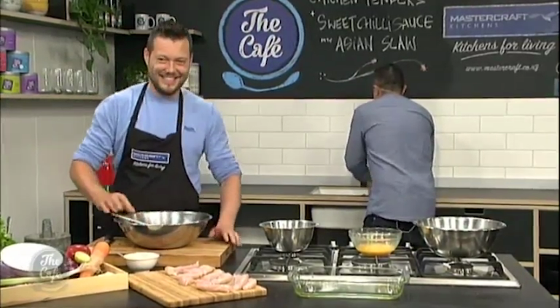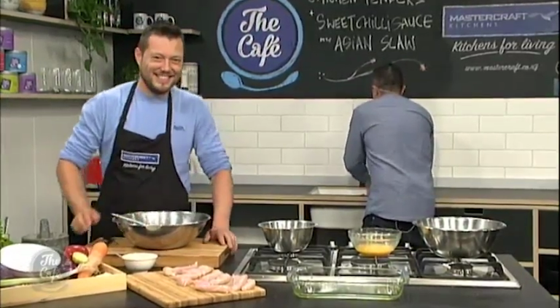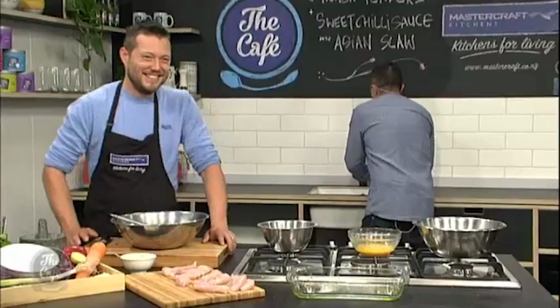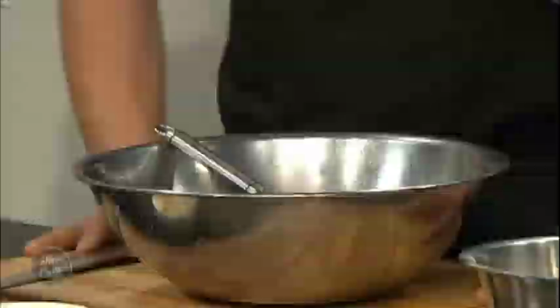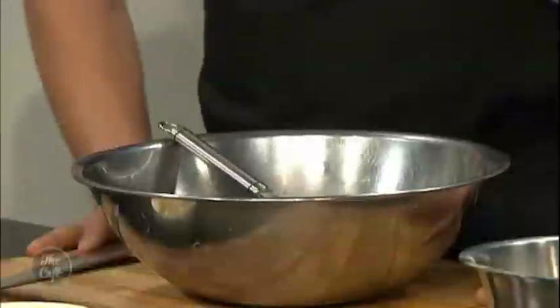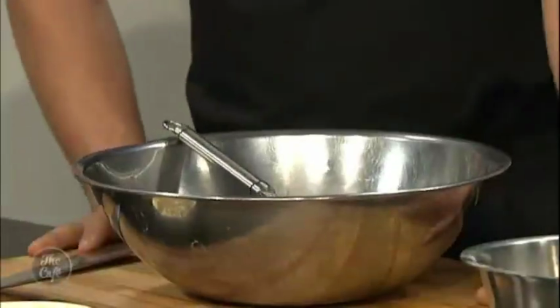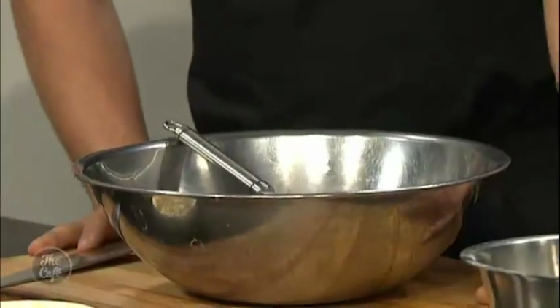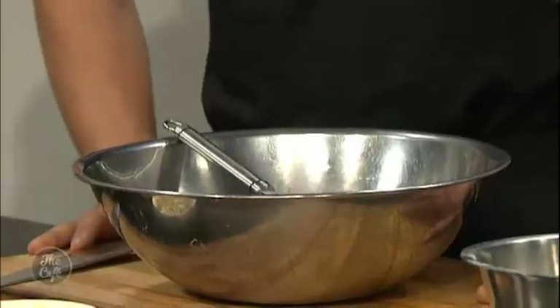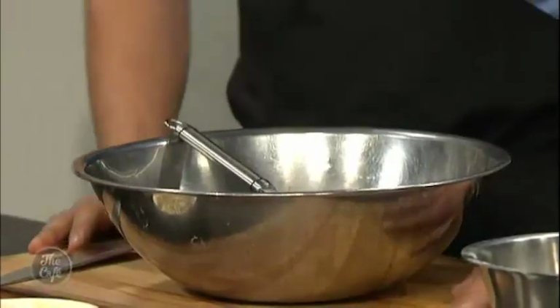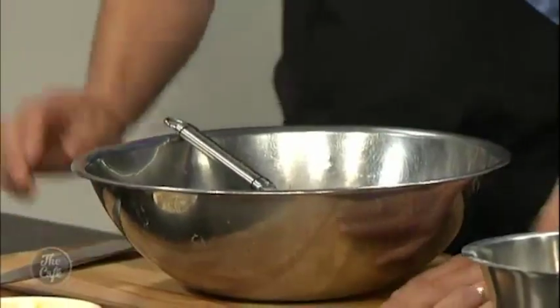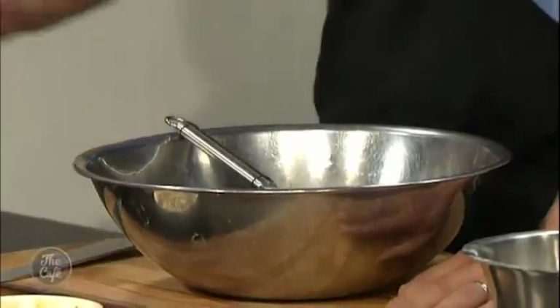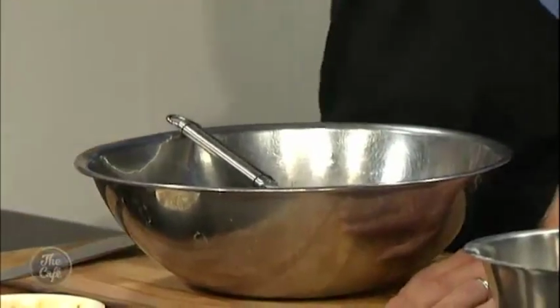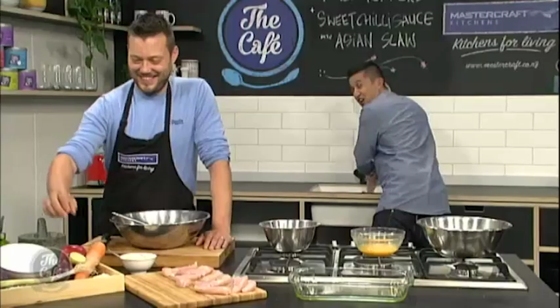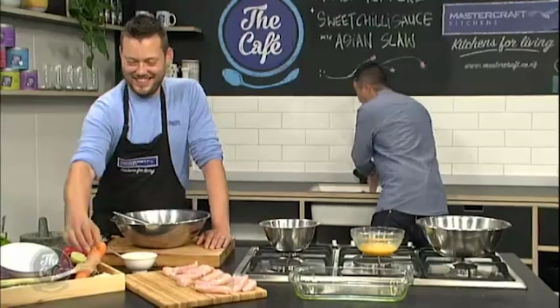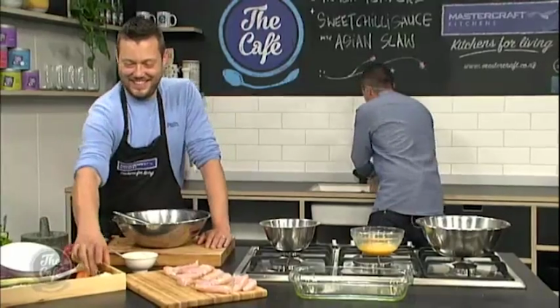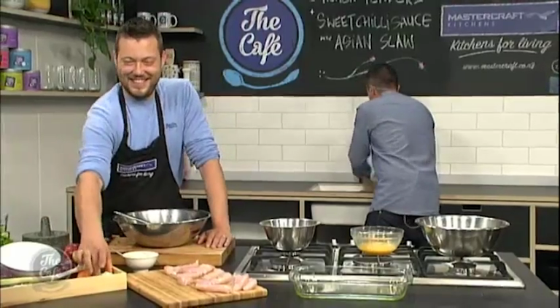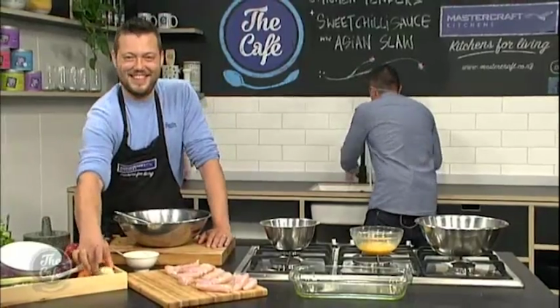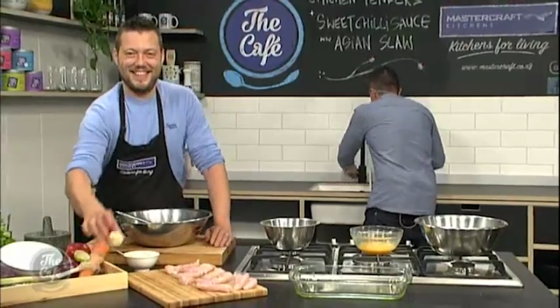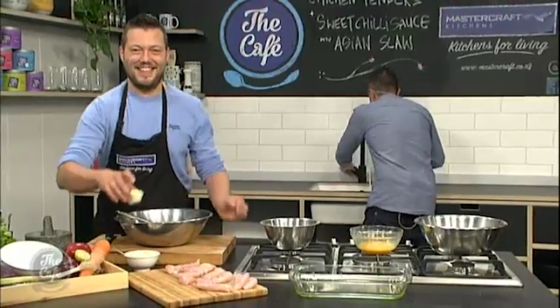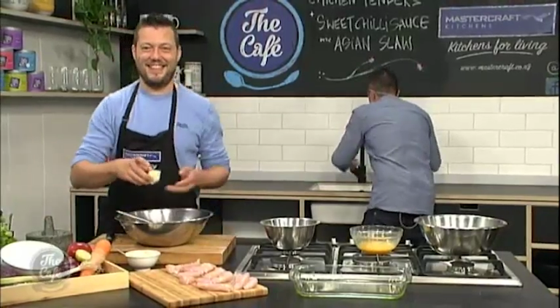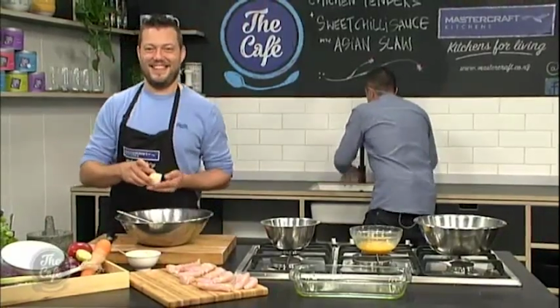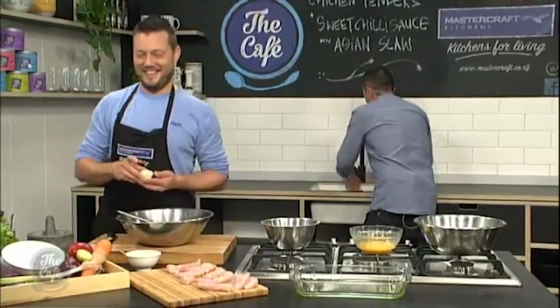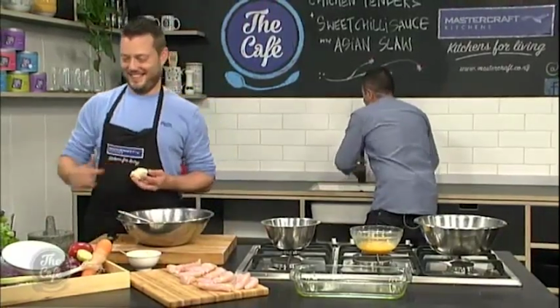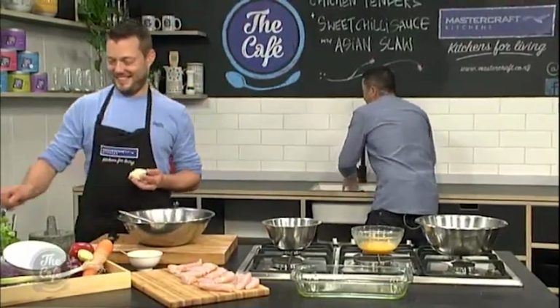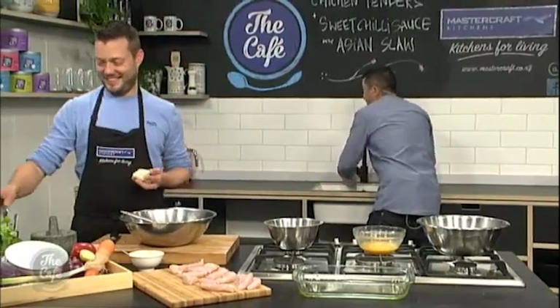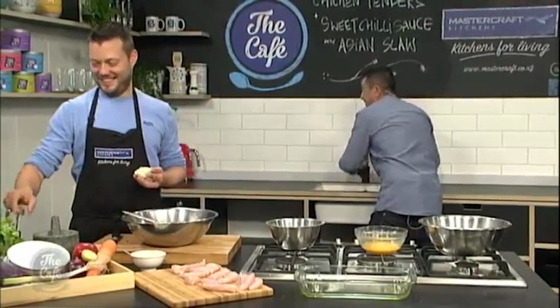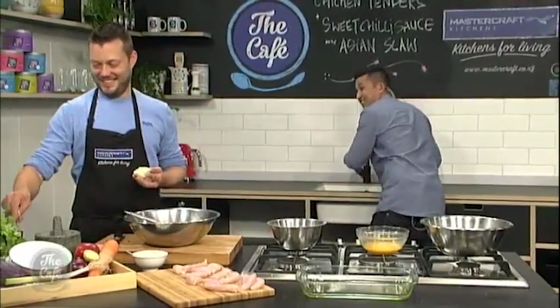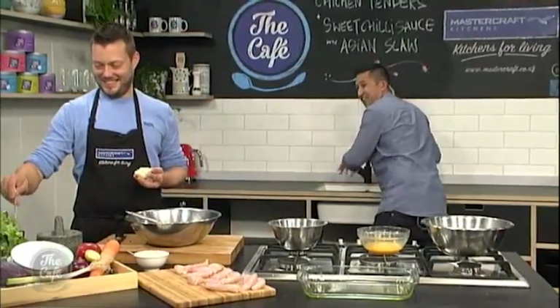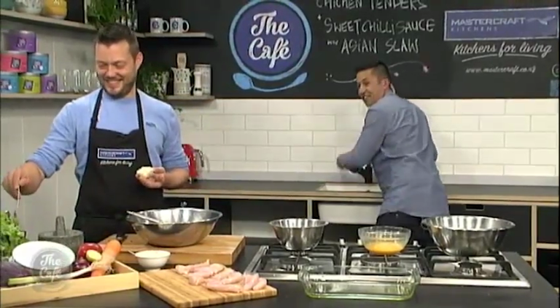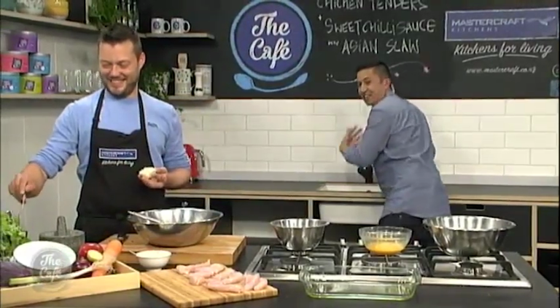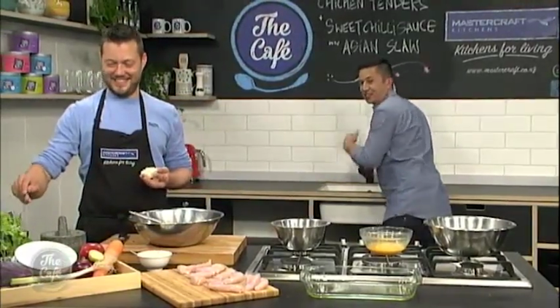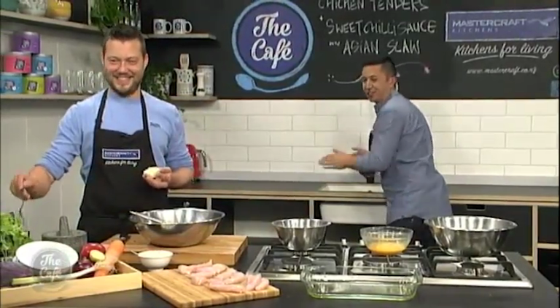Usually you'd spend a lot longer washing your hands doing this, but time is of the essence.